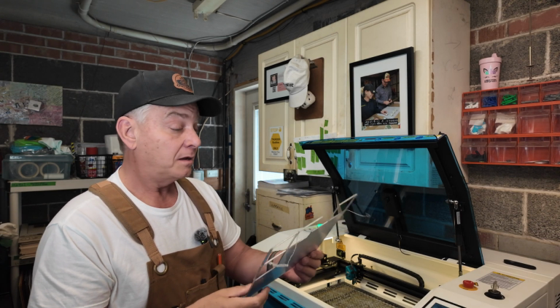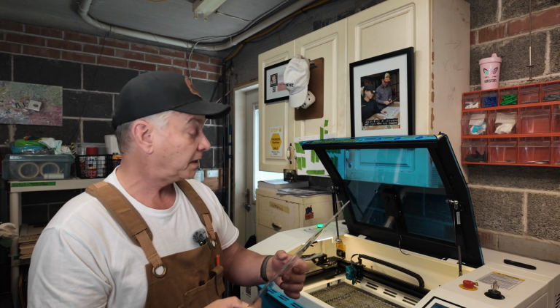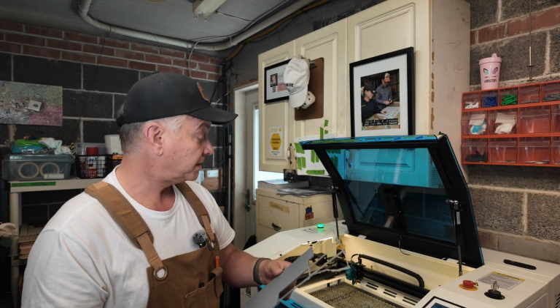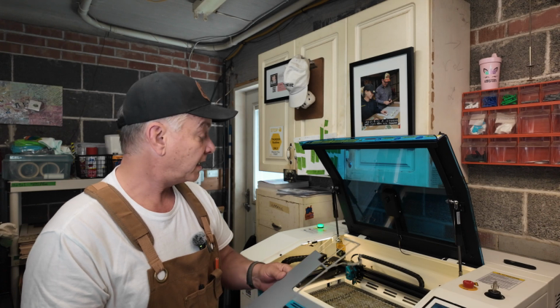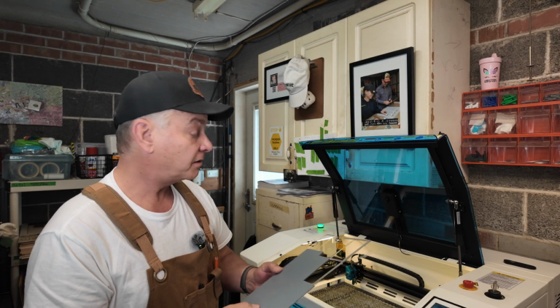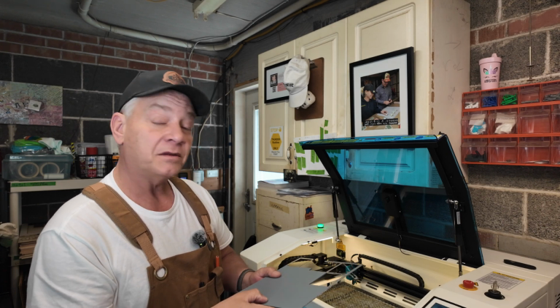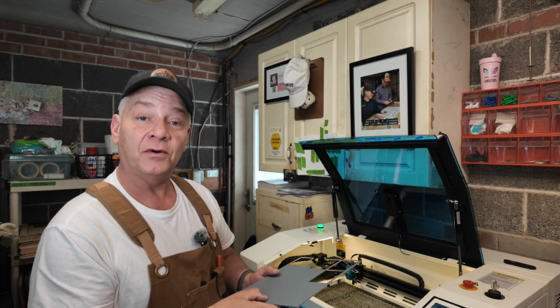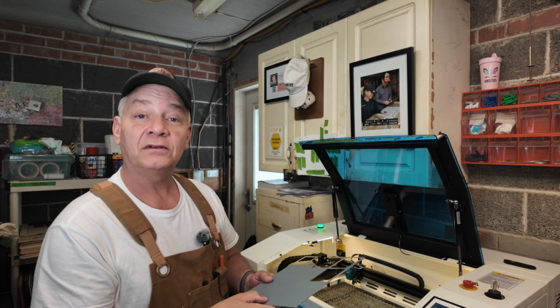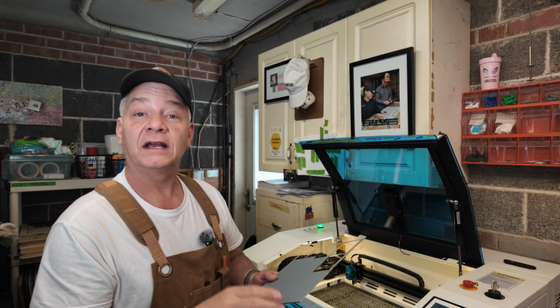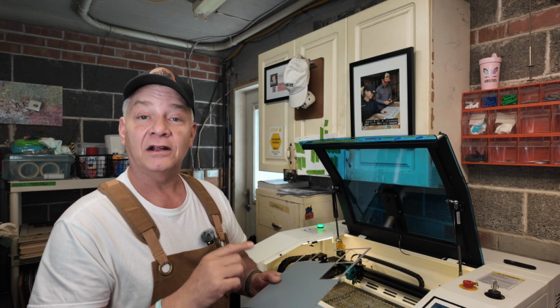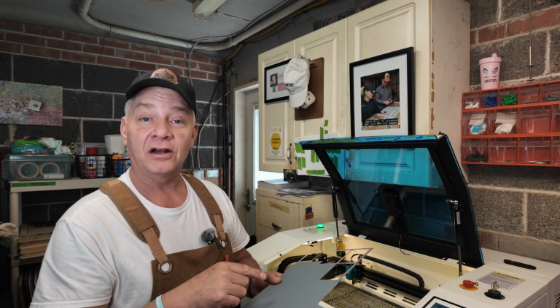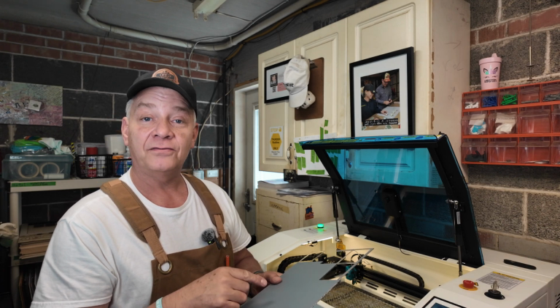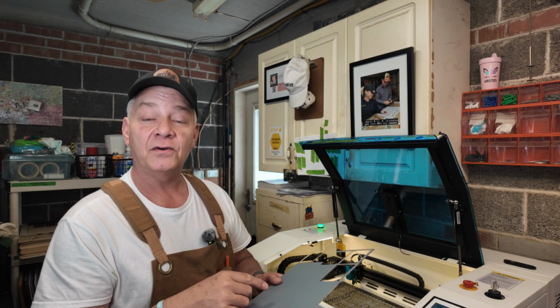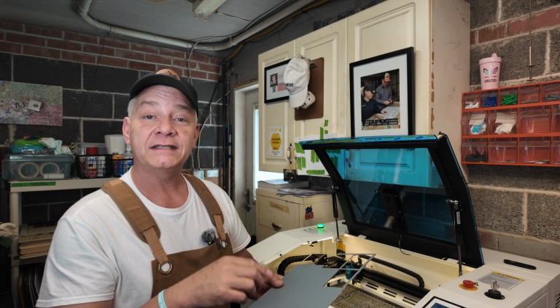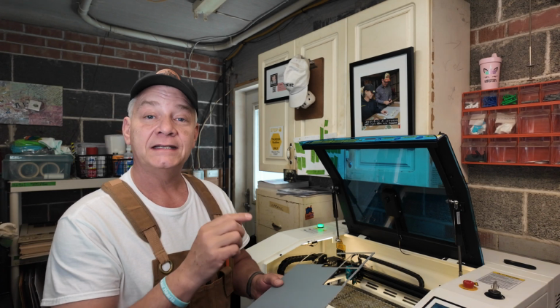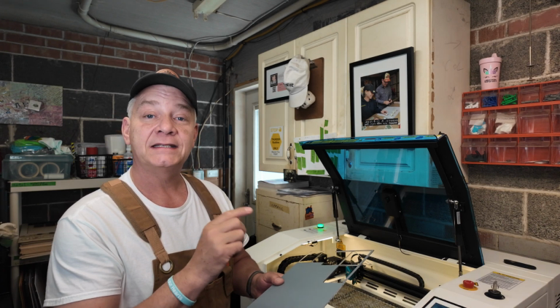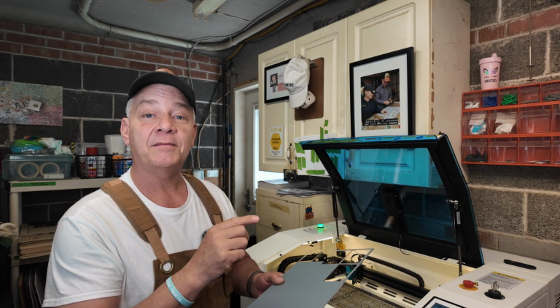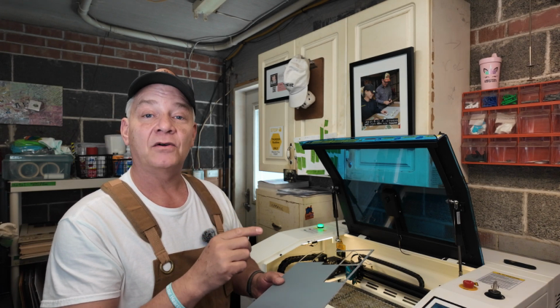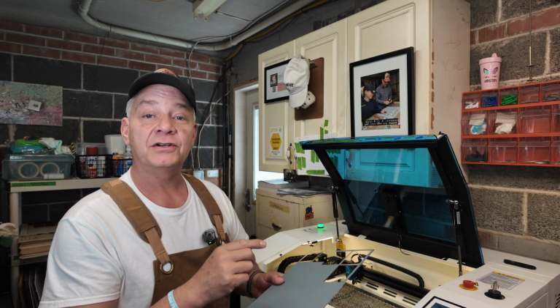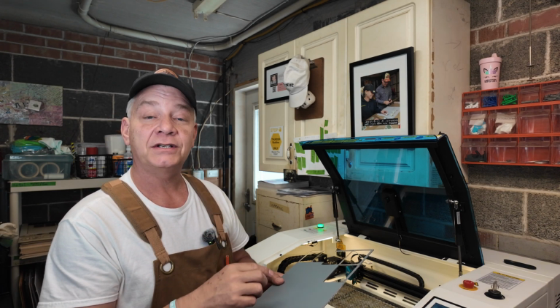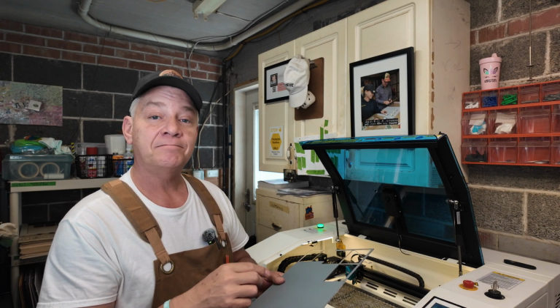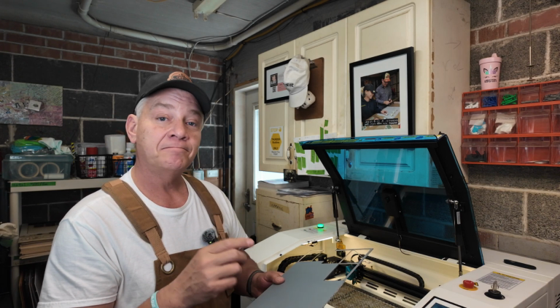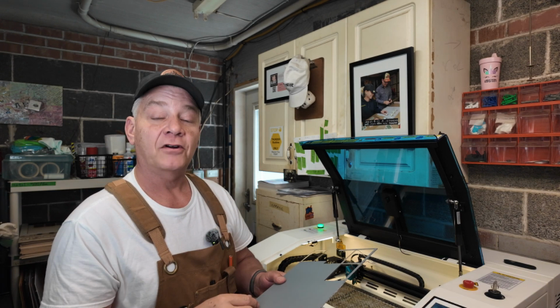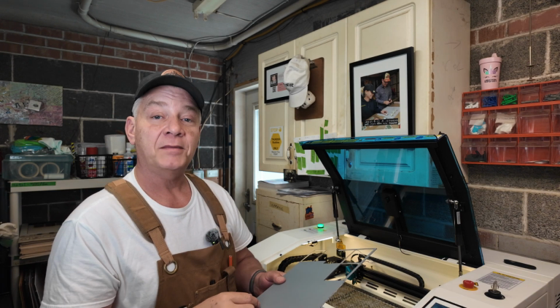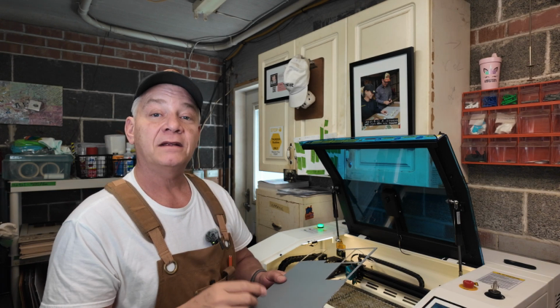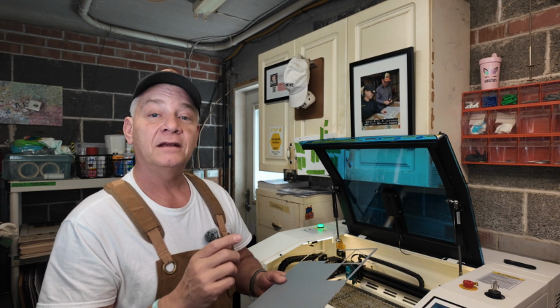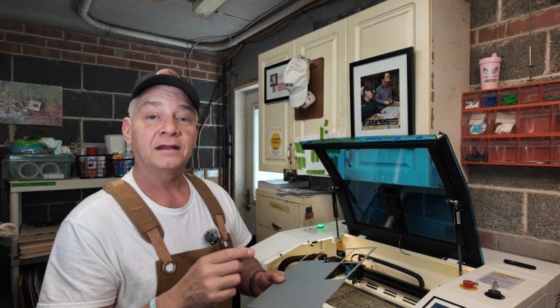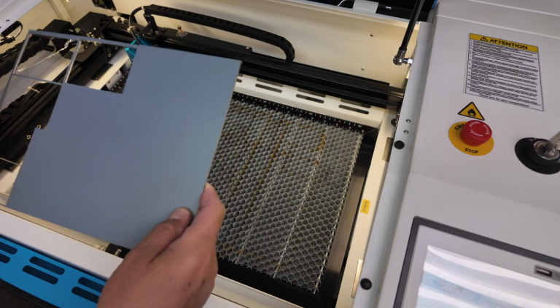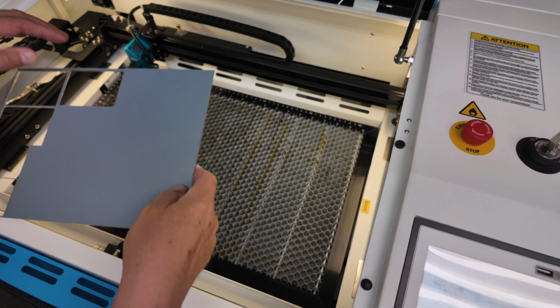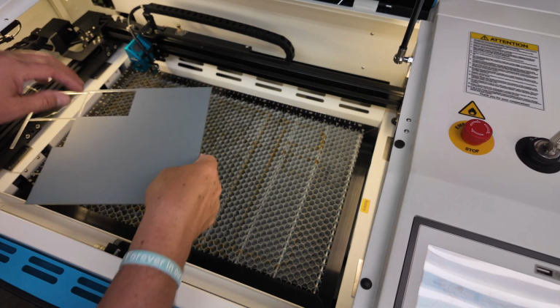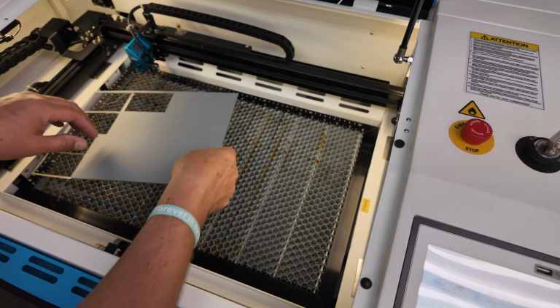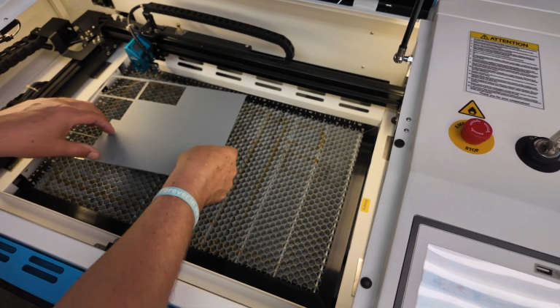I'm going to set it into the bolt, autofocus, set my origin, frame it, and then press start.